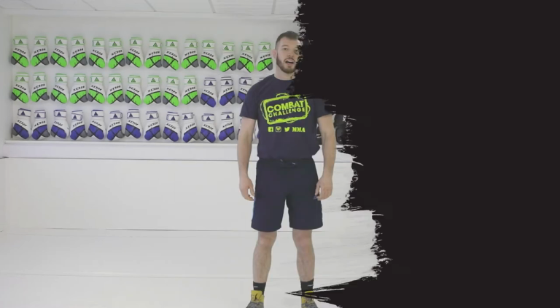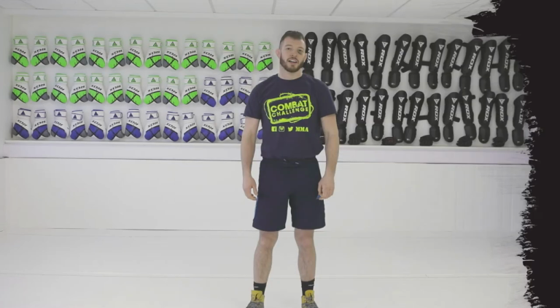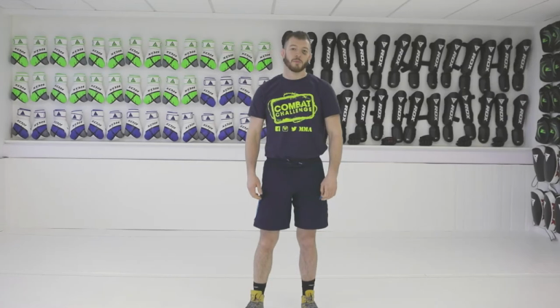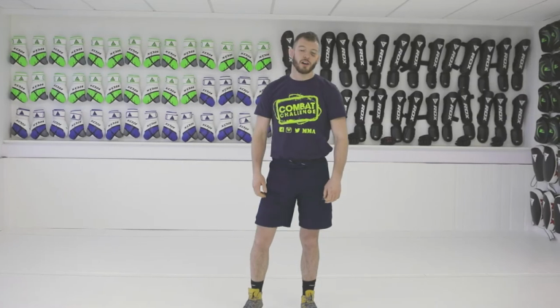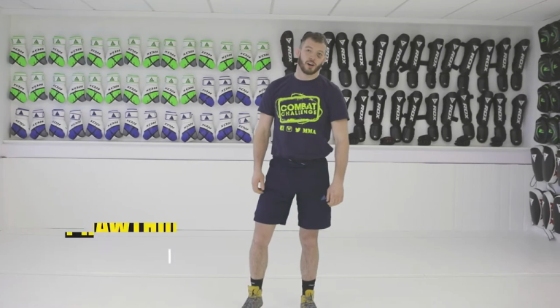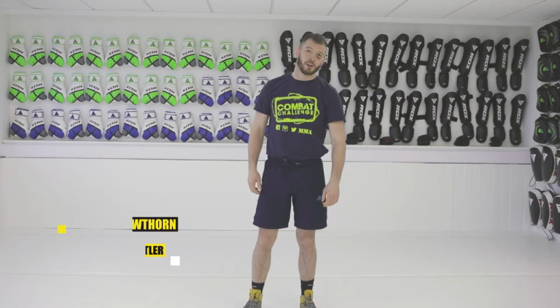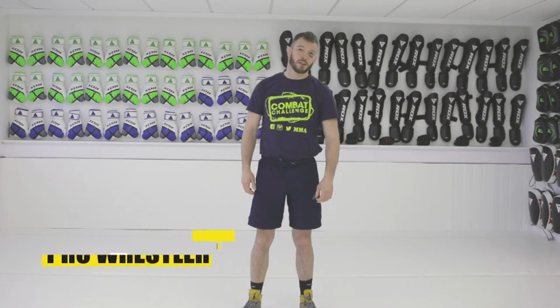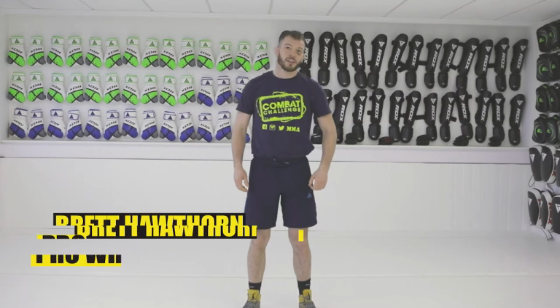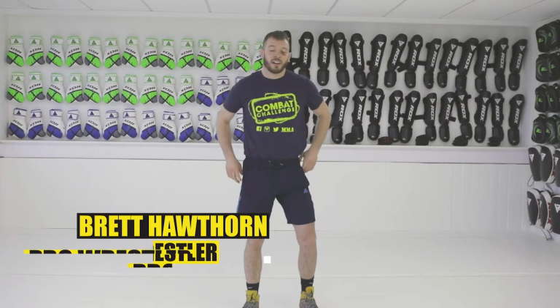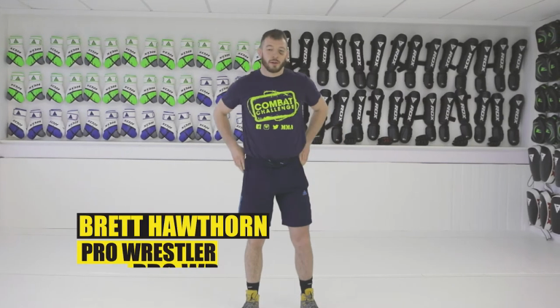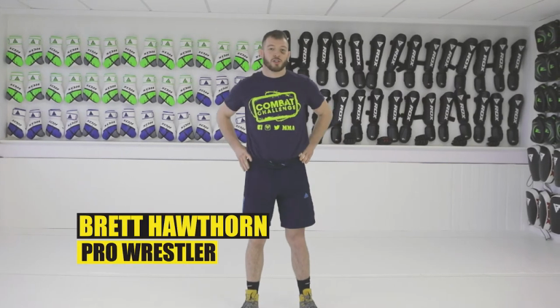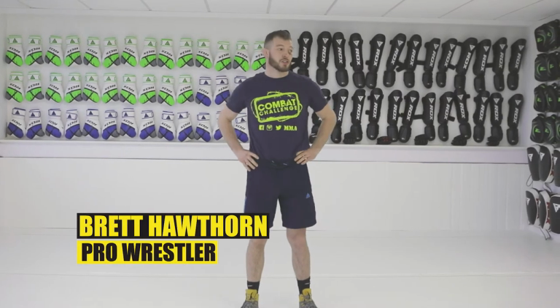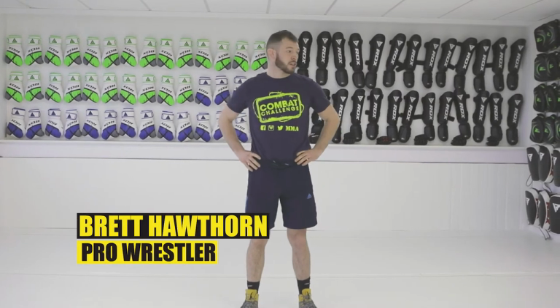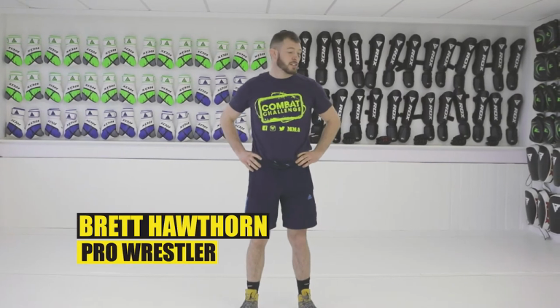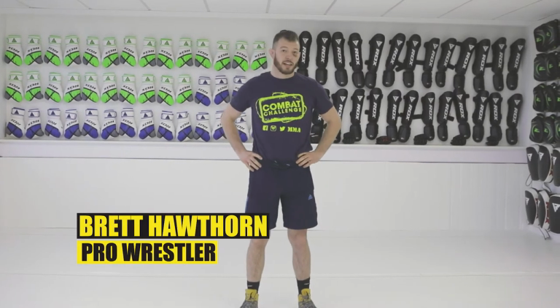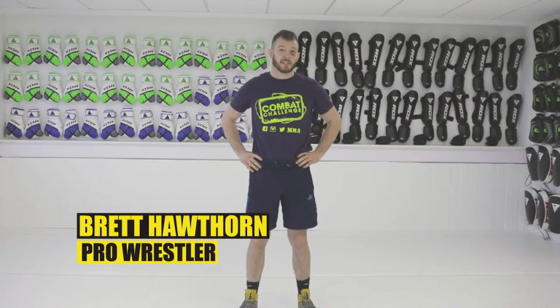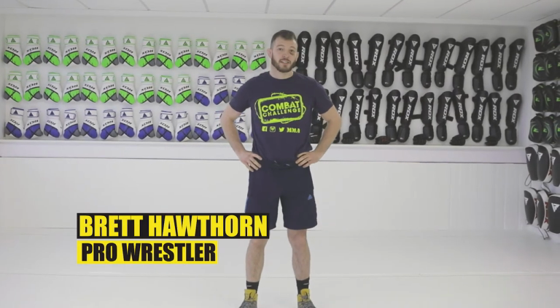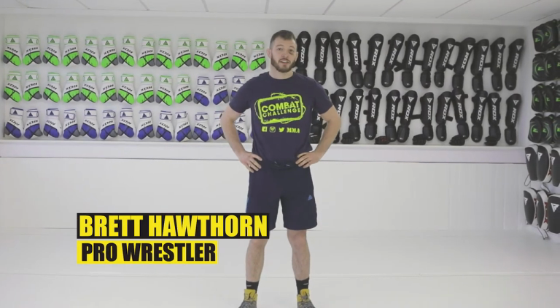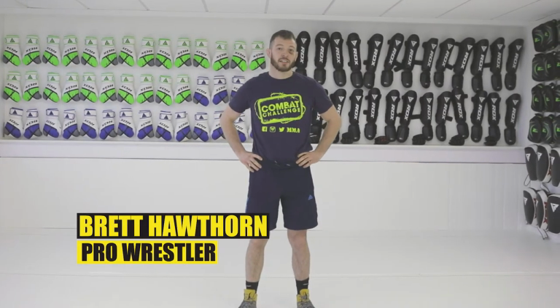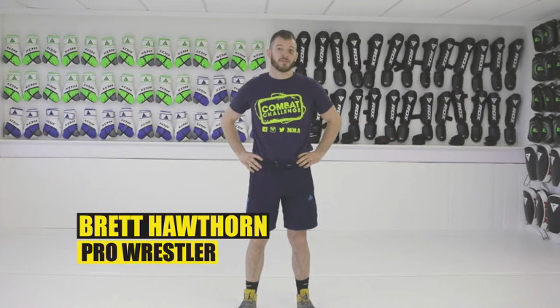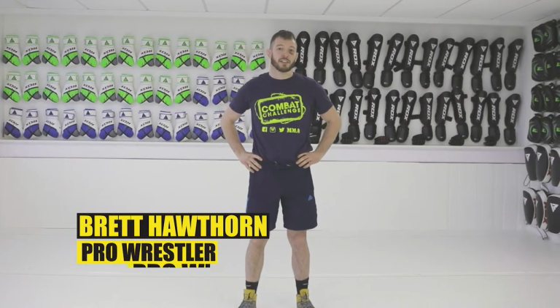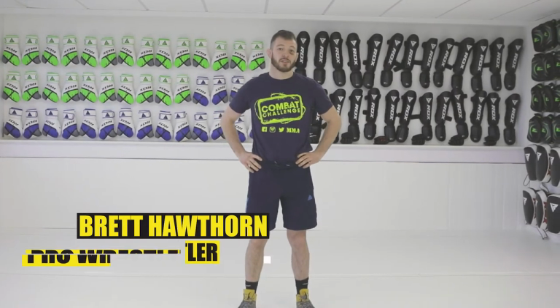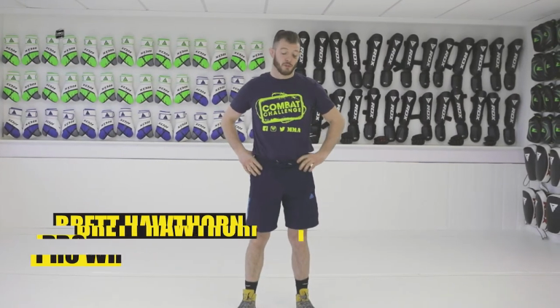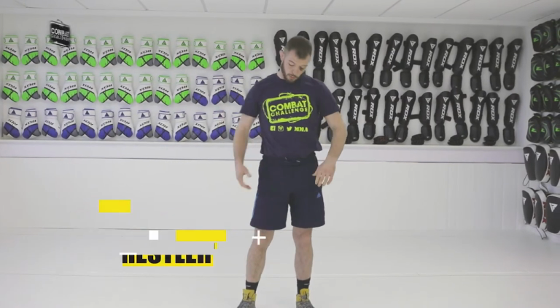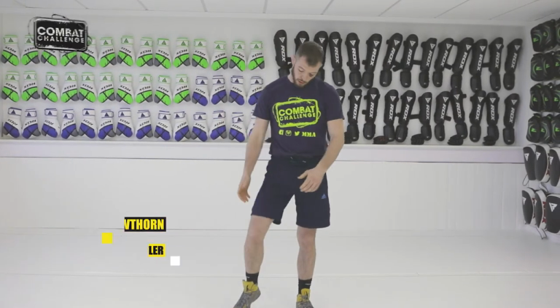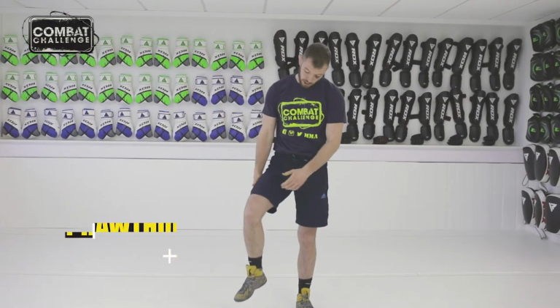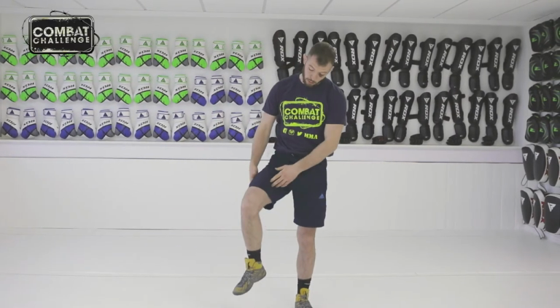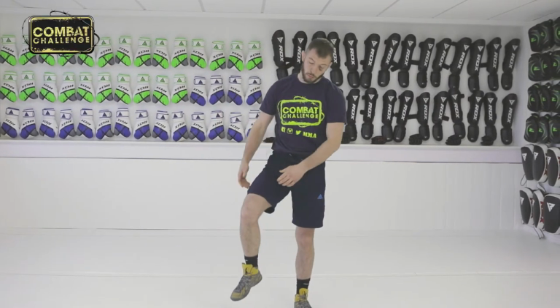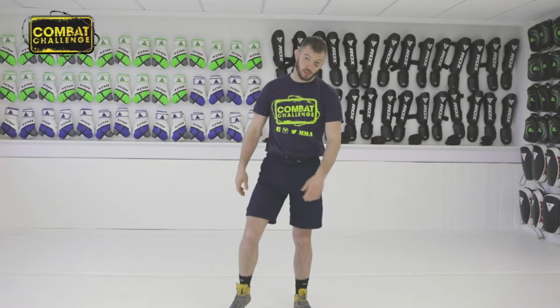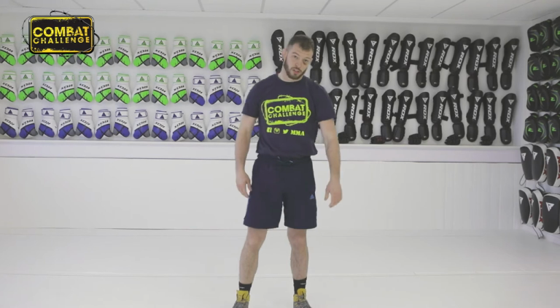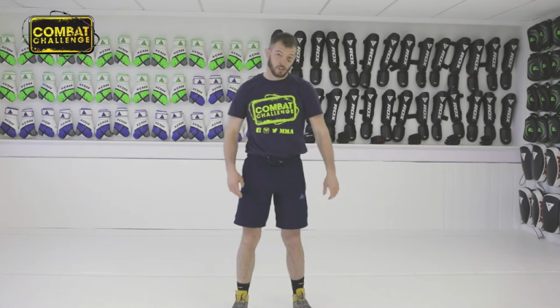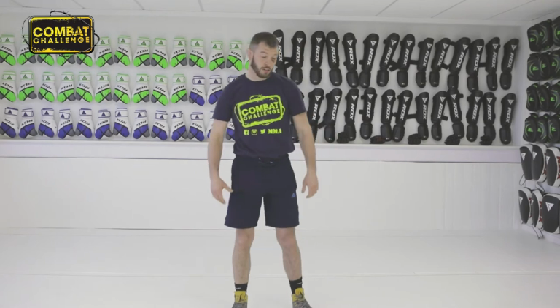Hi, I'm Brett Hawthorne. I'm going to show you today a single leg defense from when he picks your leg up and puts it on the shelf.